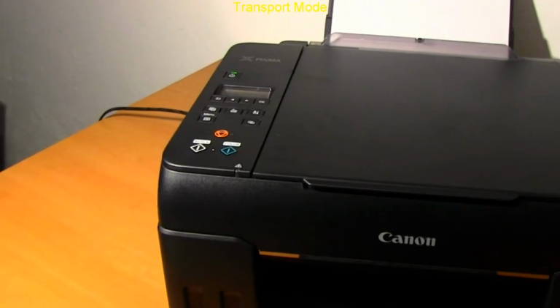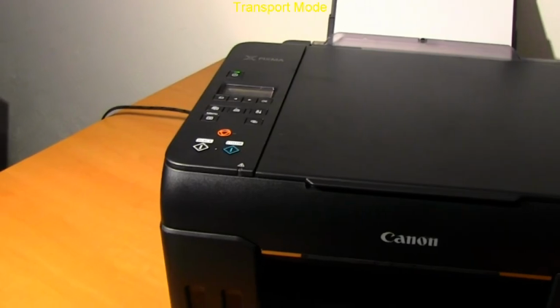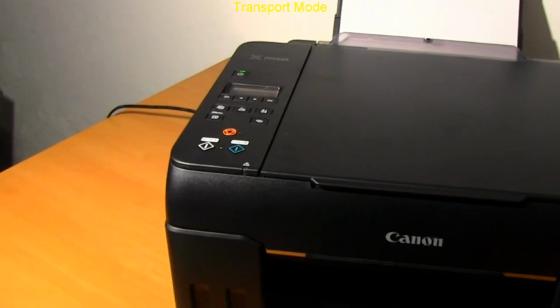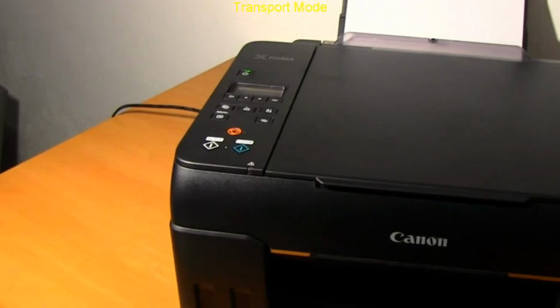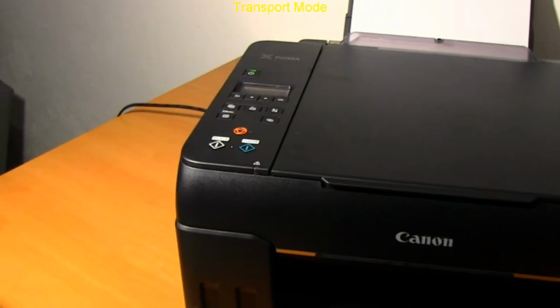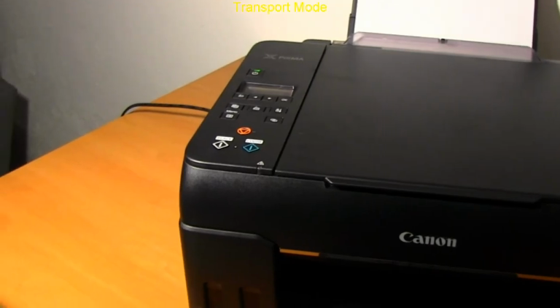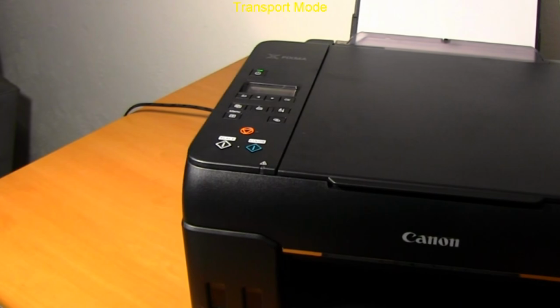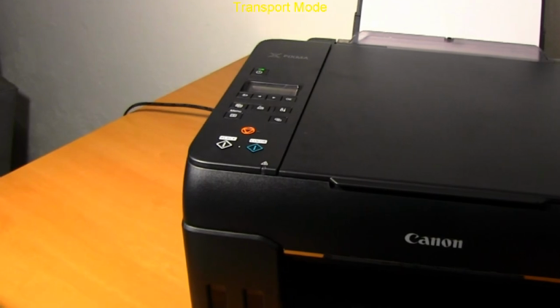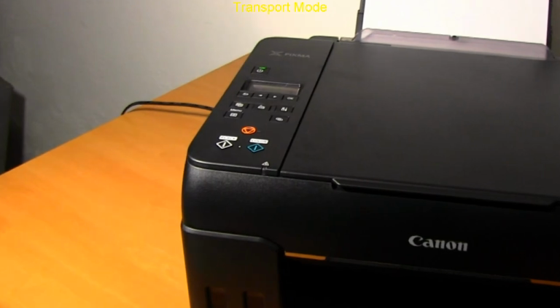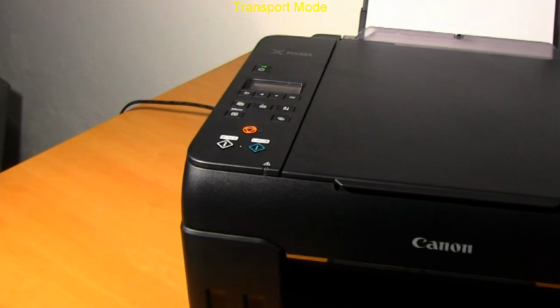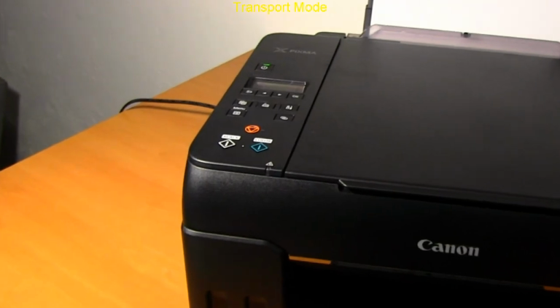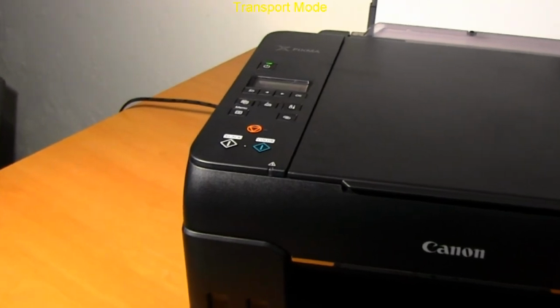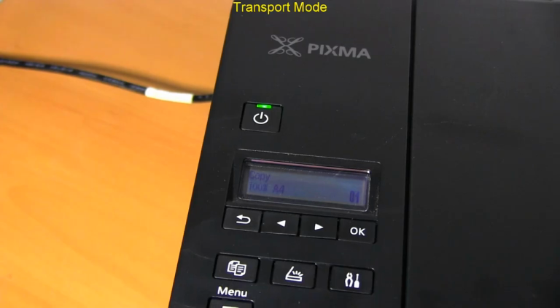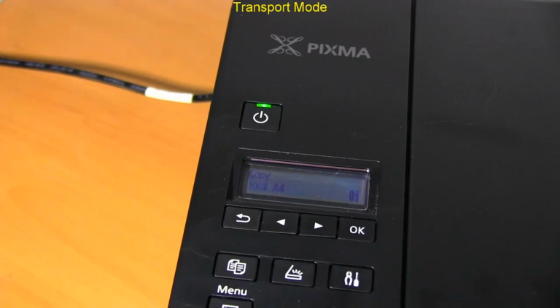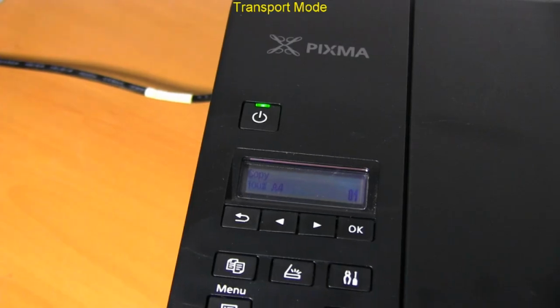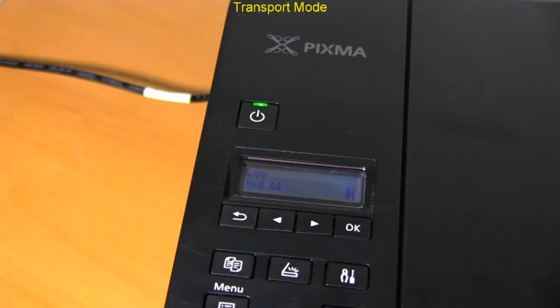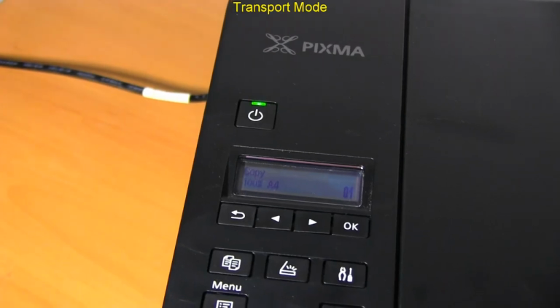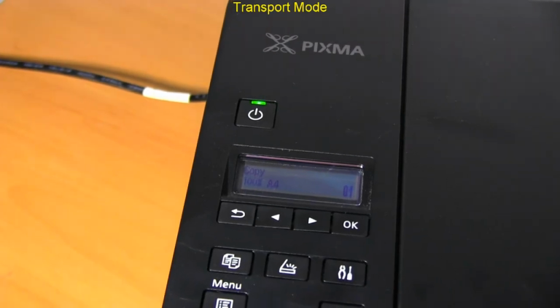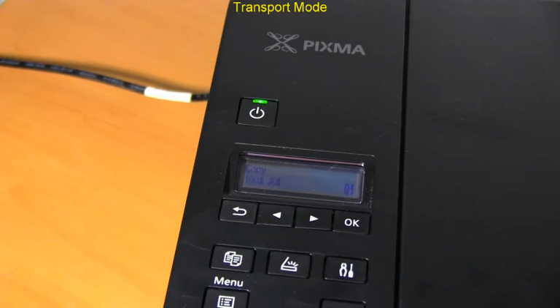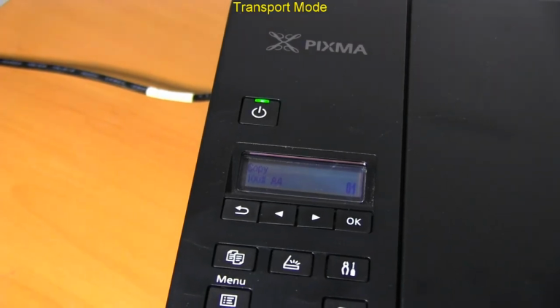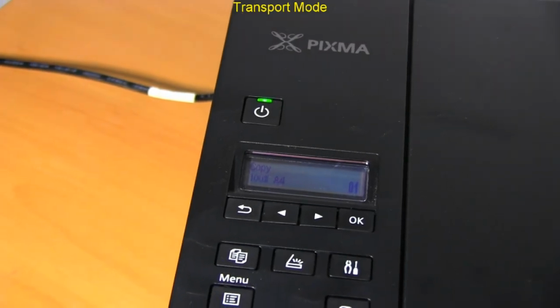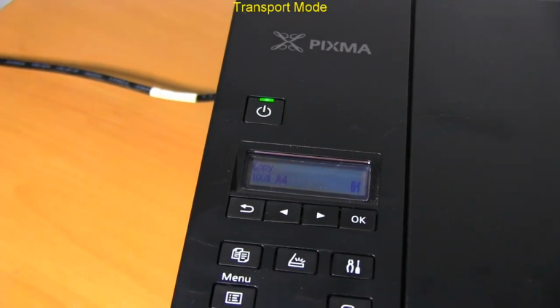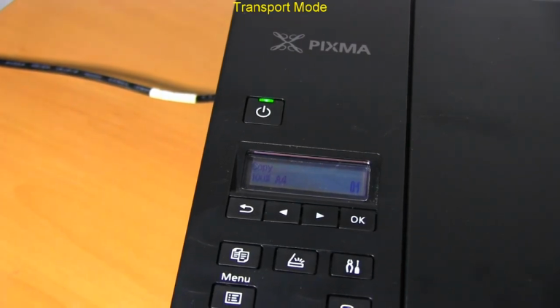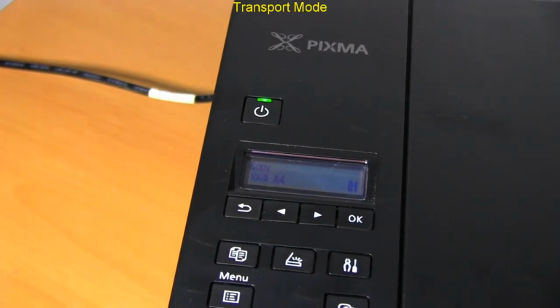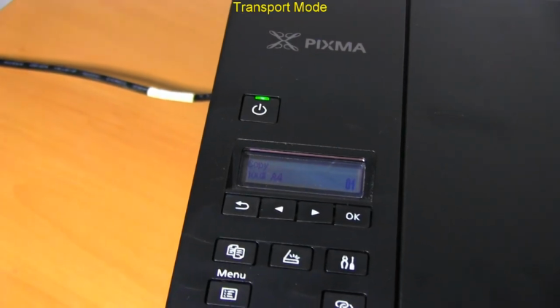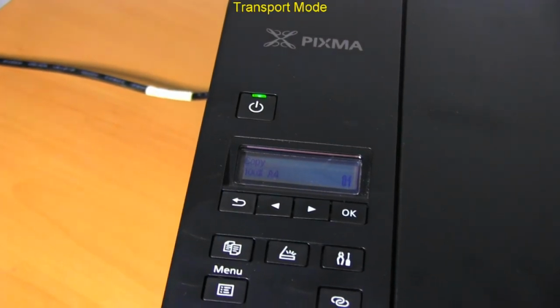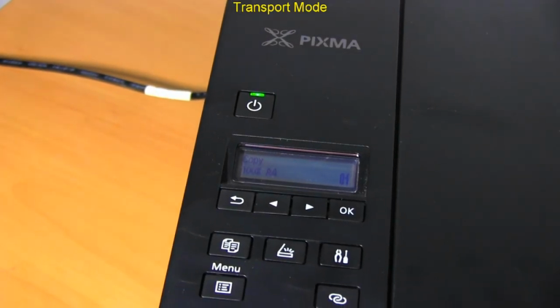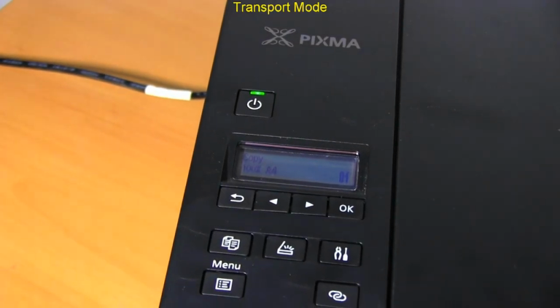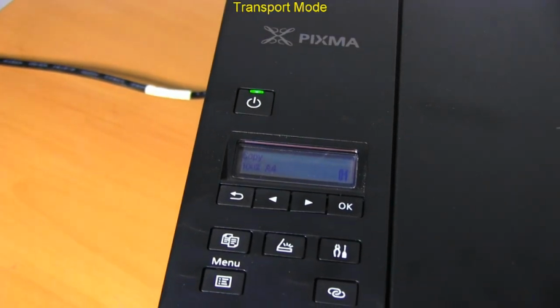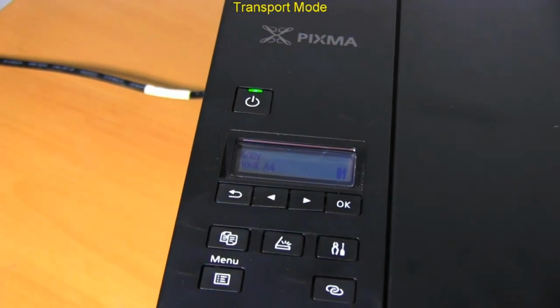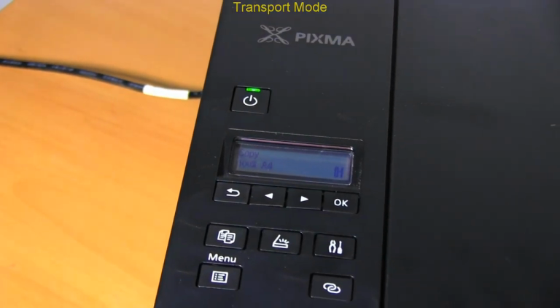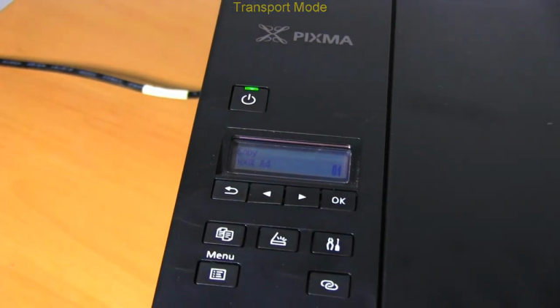The printer is now ready to be used and I will do a short color copy test.